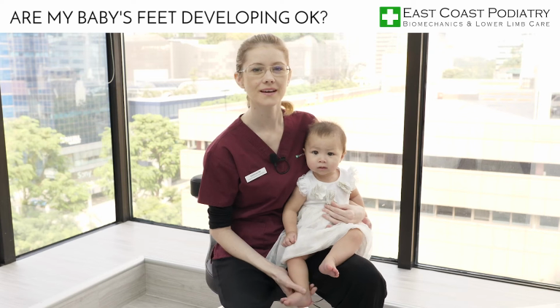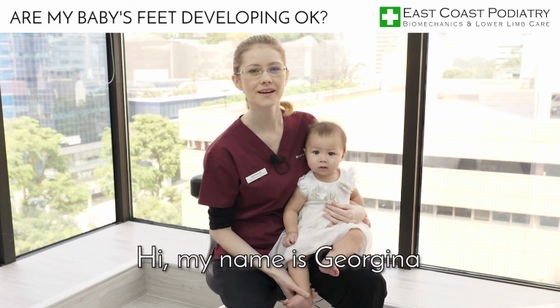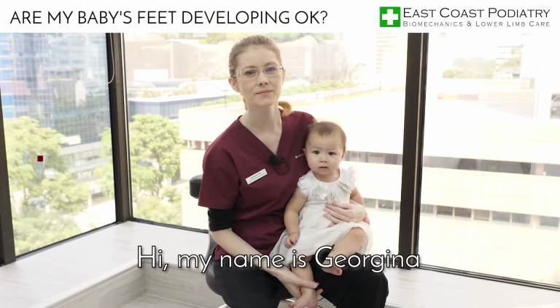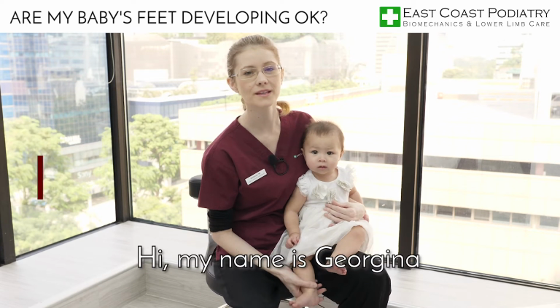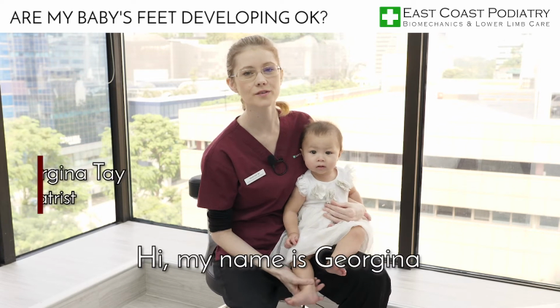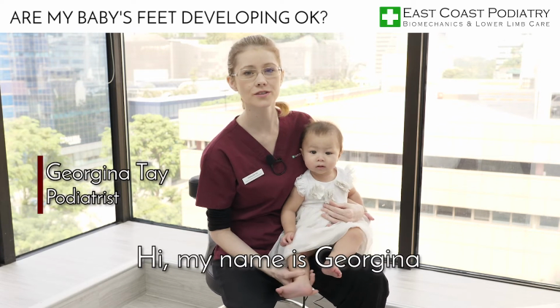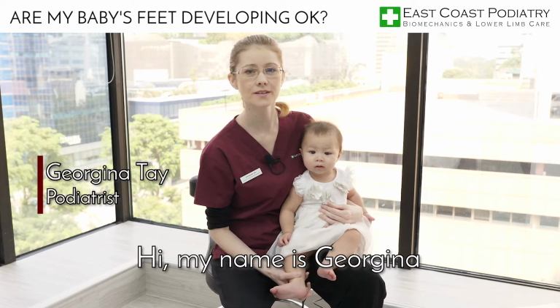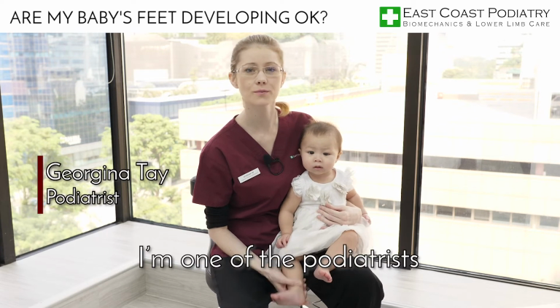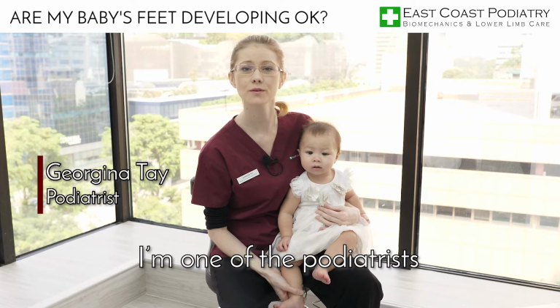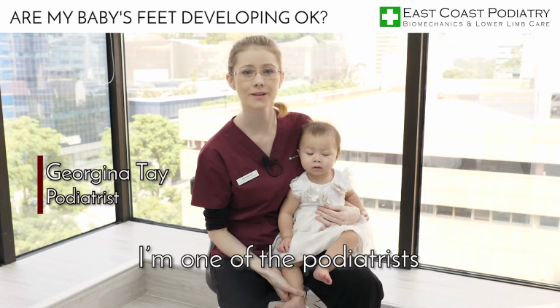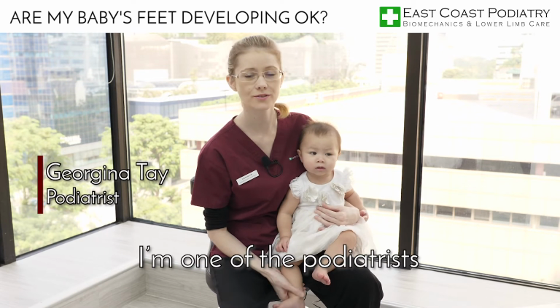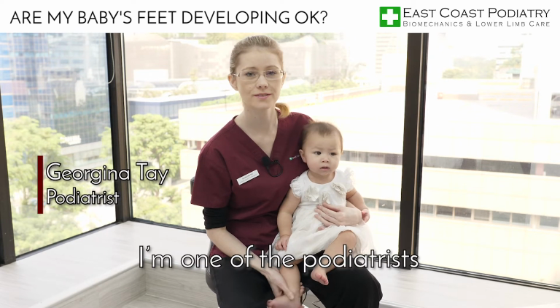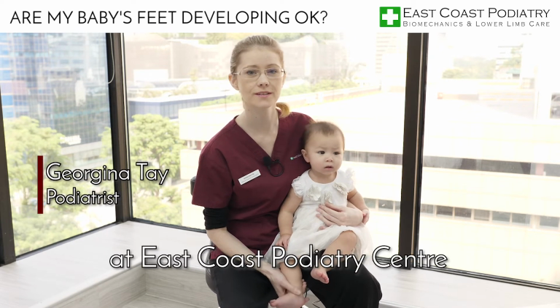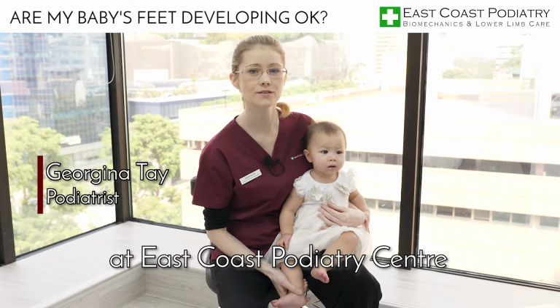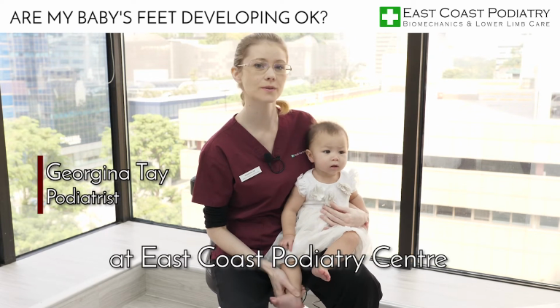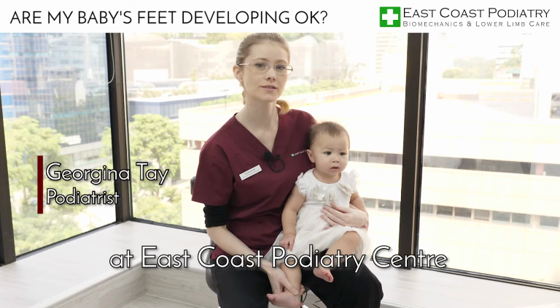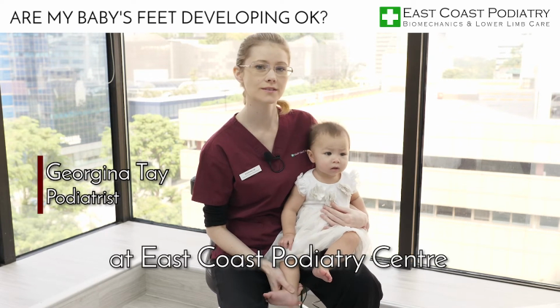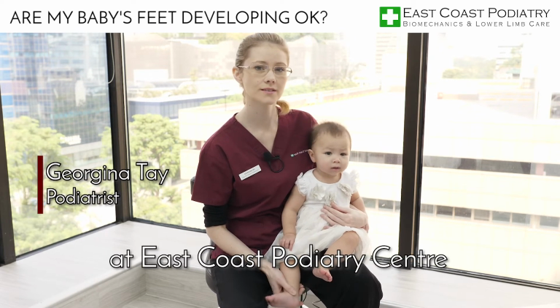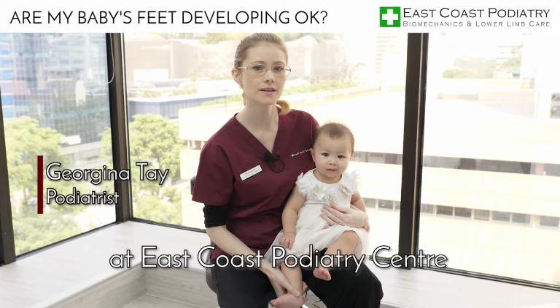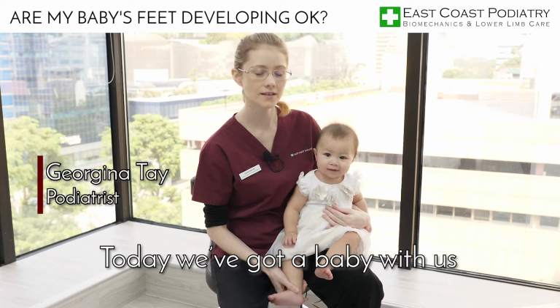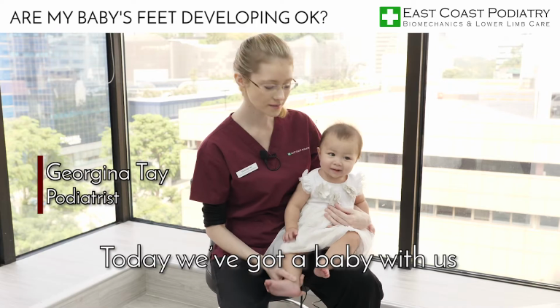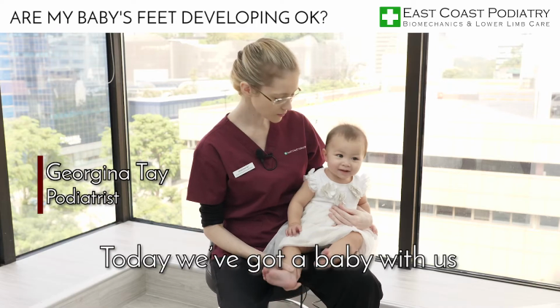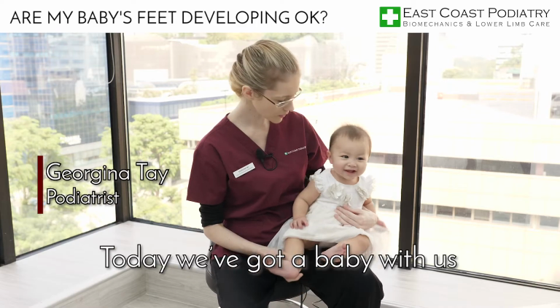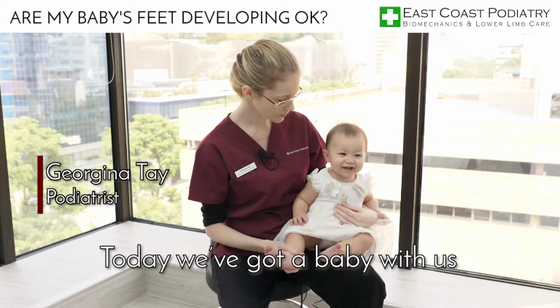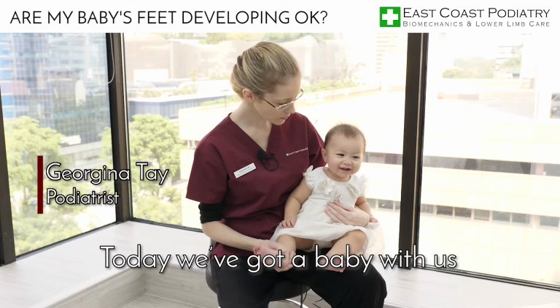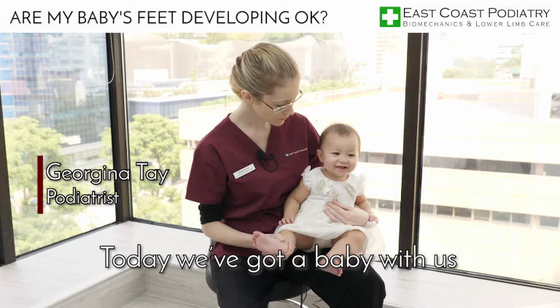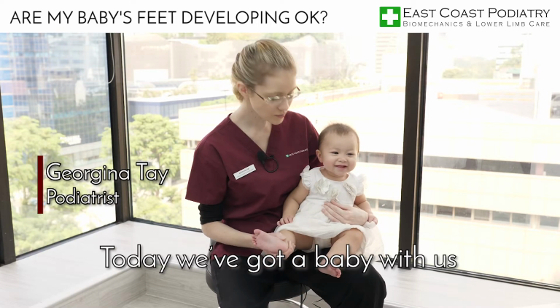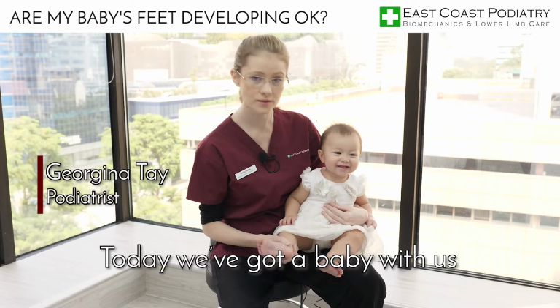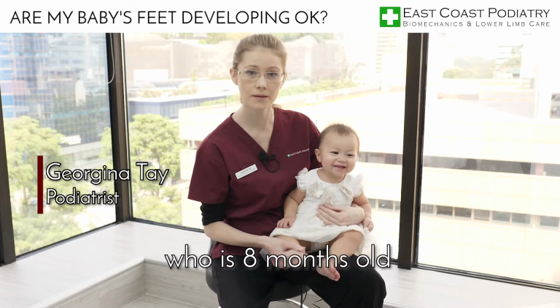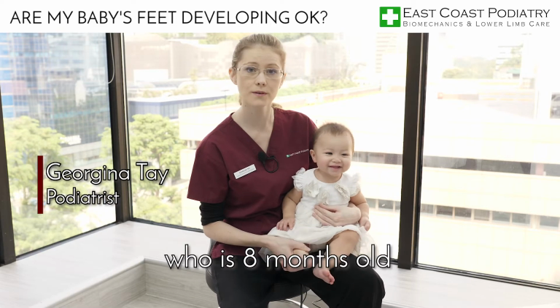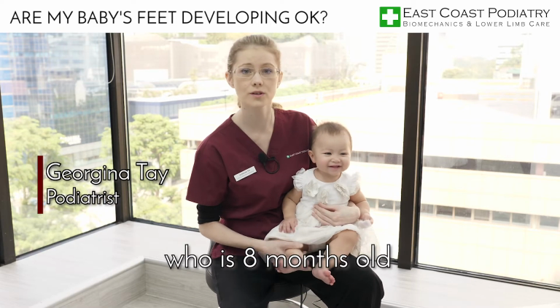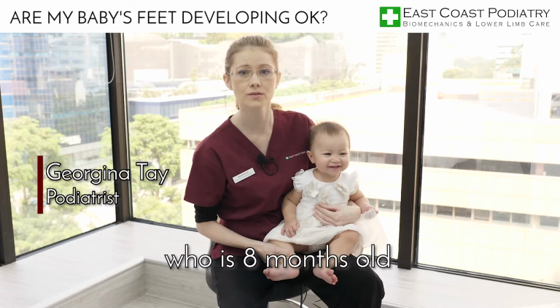Hi, my name's Georgina. I'm one foot podiatrist at East Coast Podiatry Centre, and today we've got a baby with us who's 8 months old.